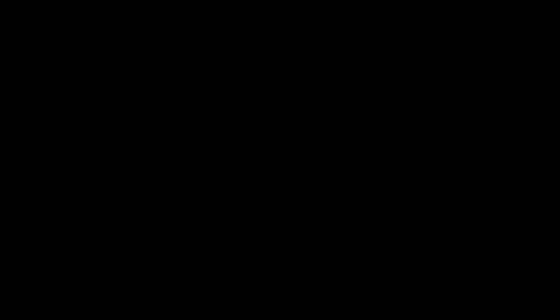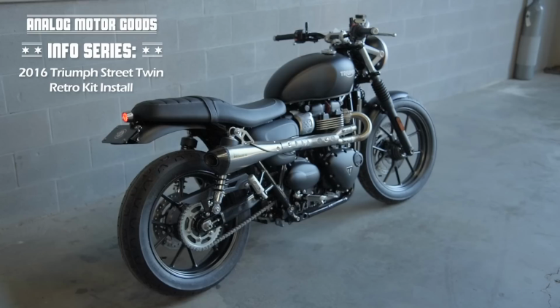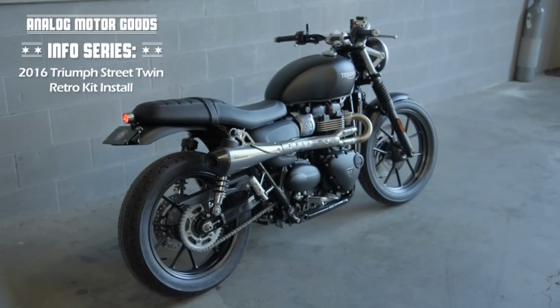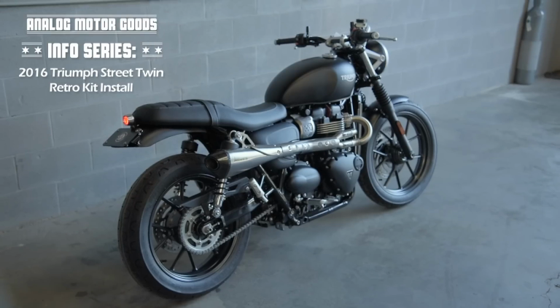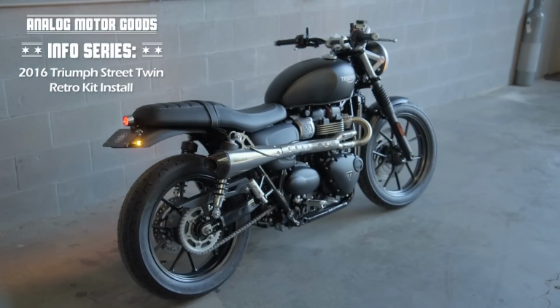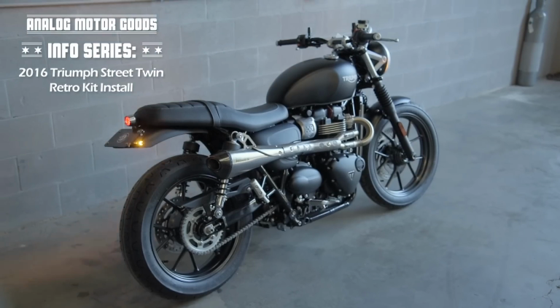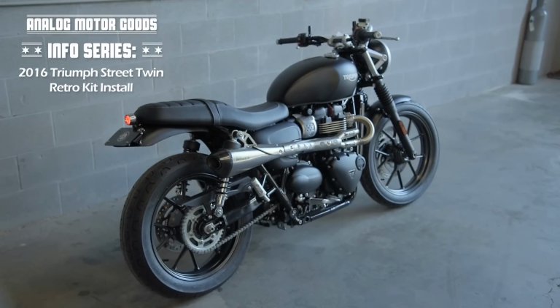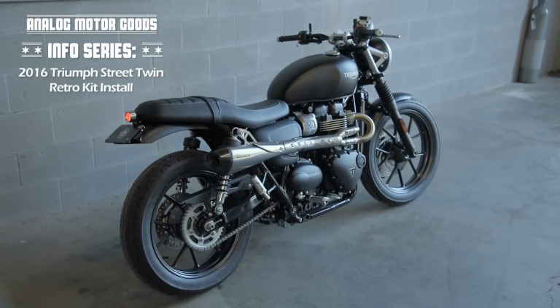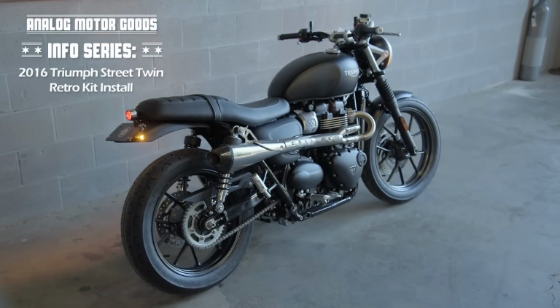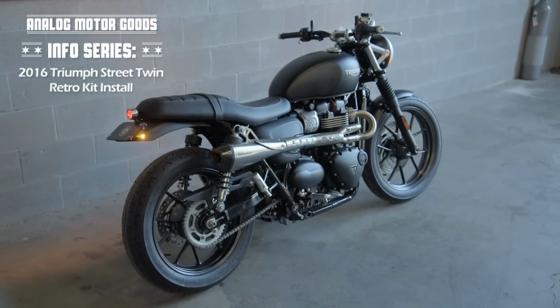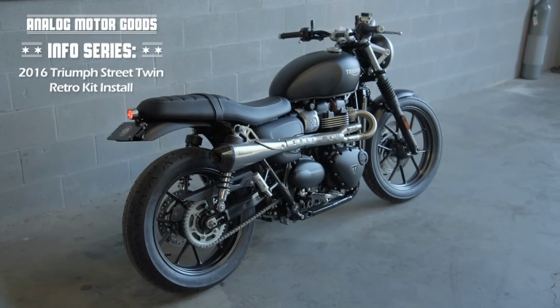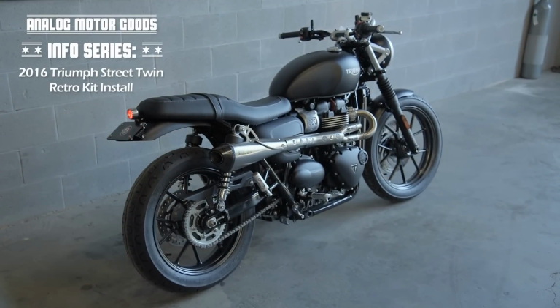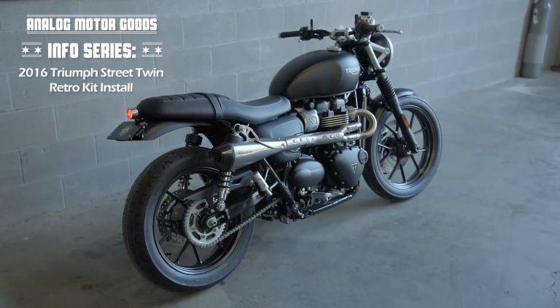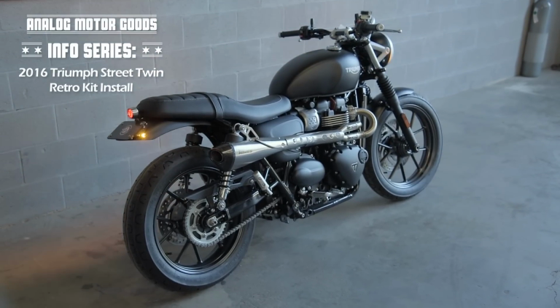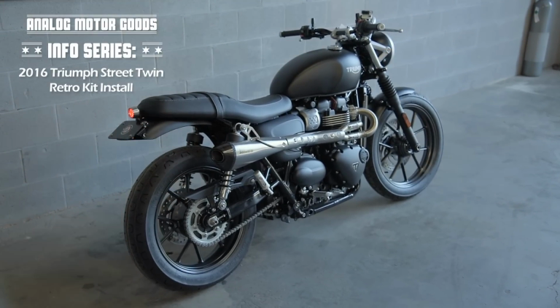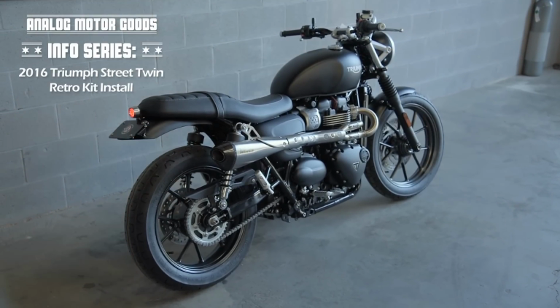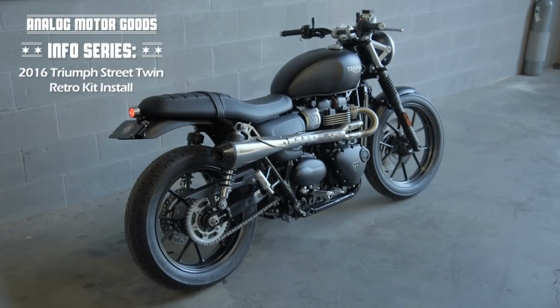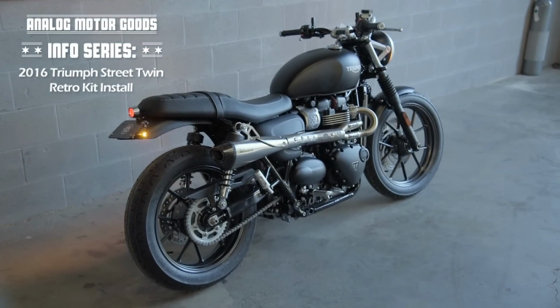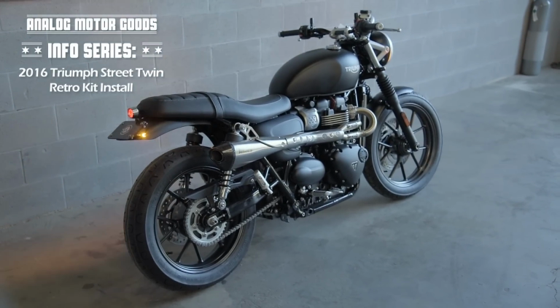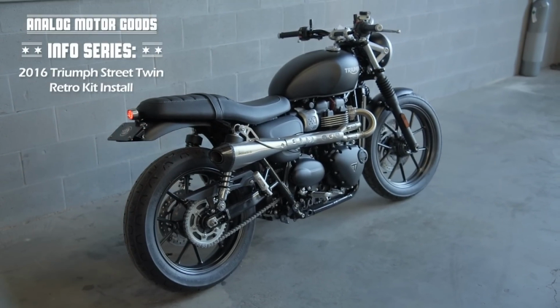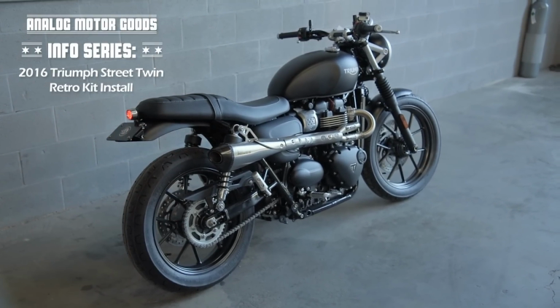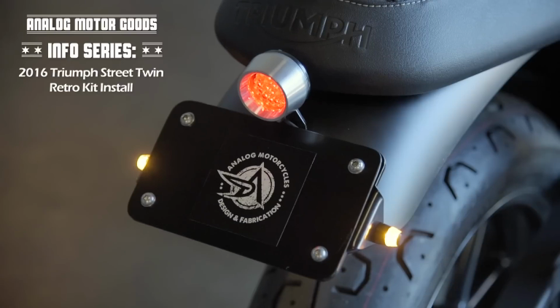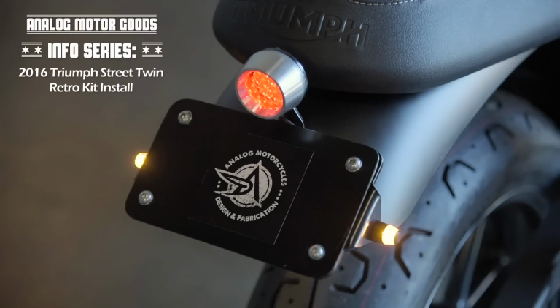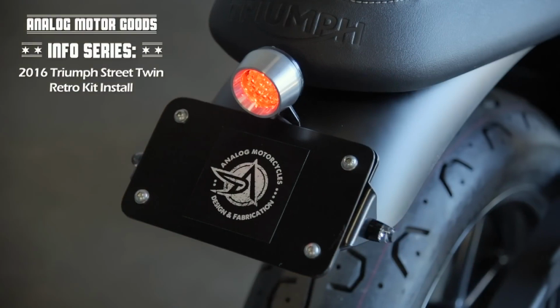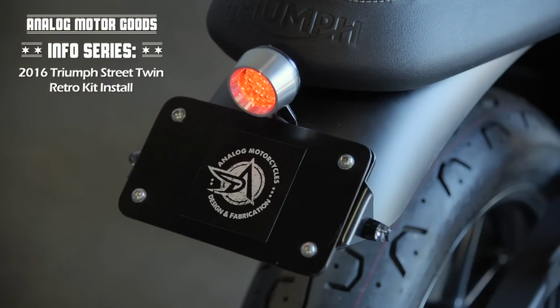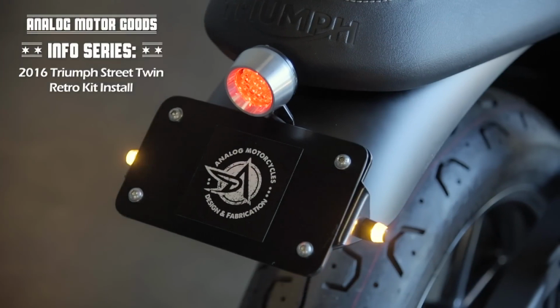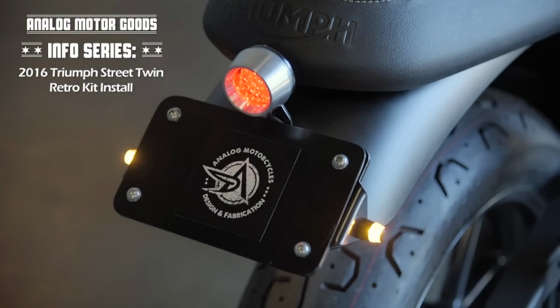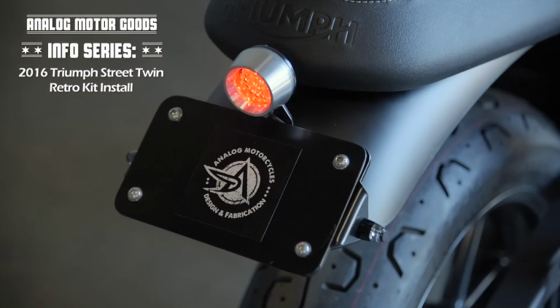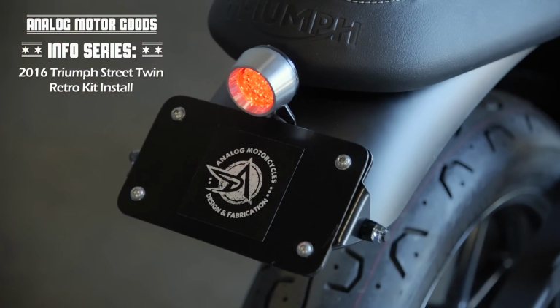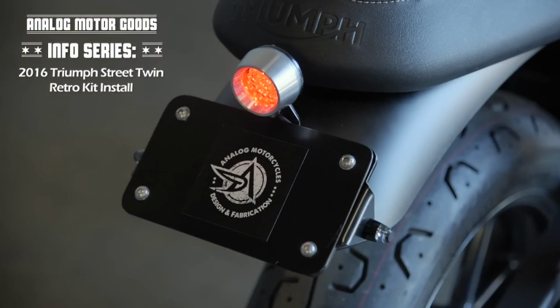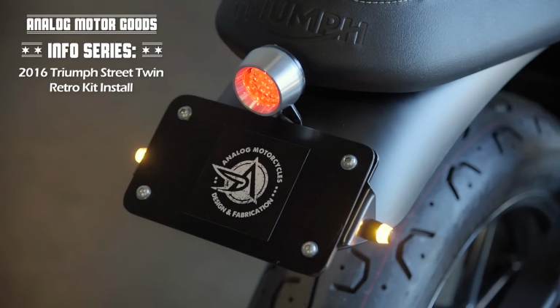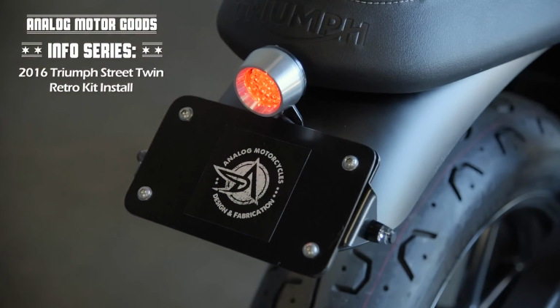Welcome to the installation video for the Analog Motor Goods Triumph Street Twin Retro Kit.